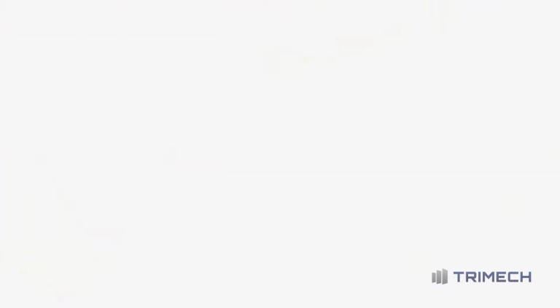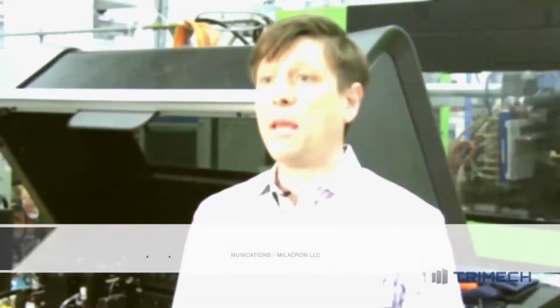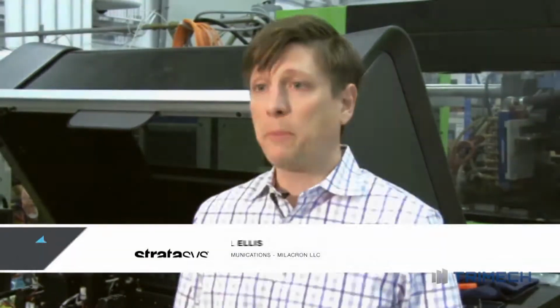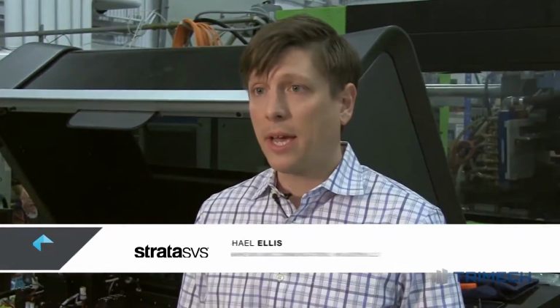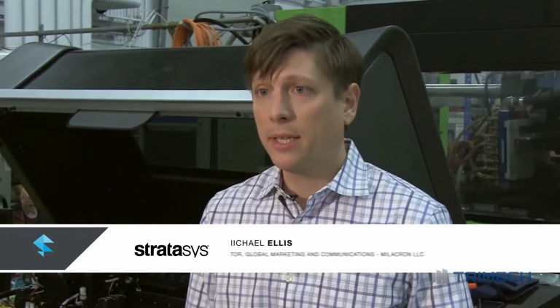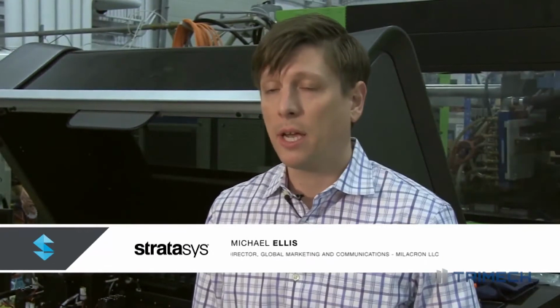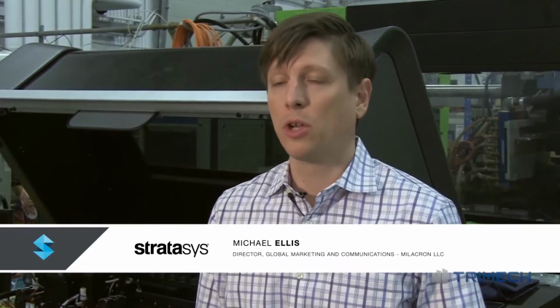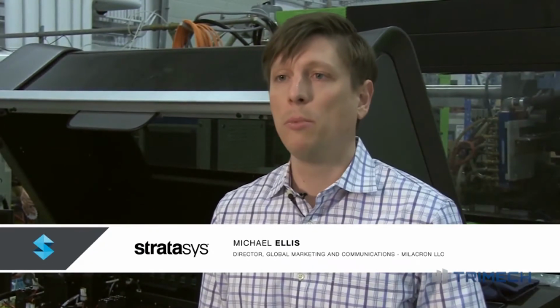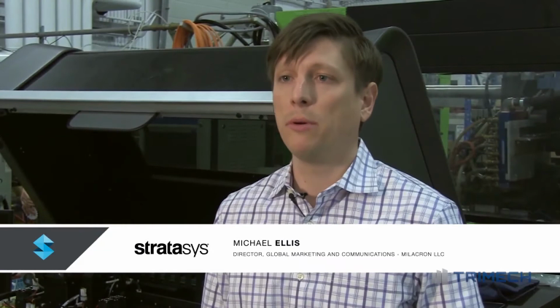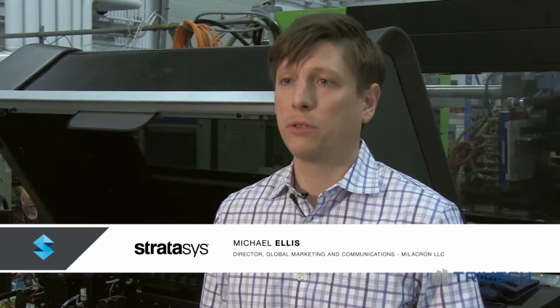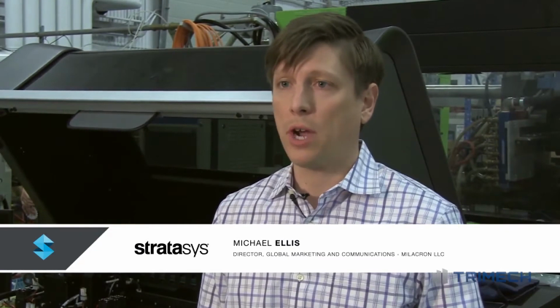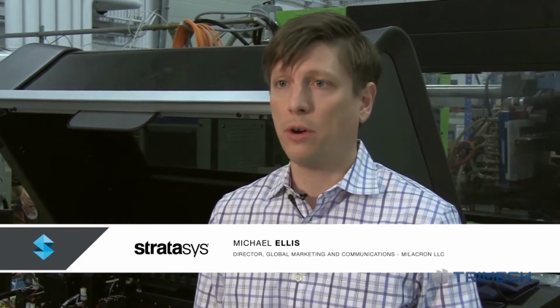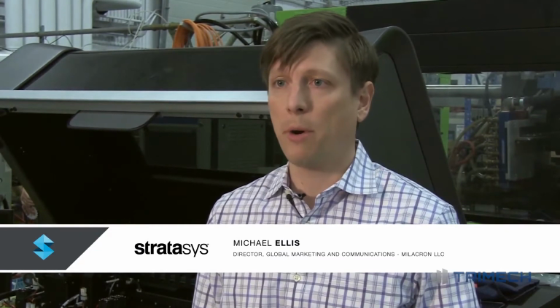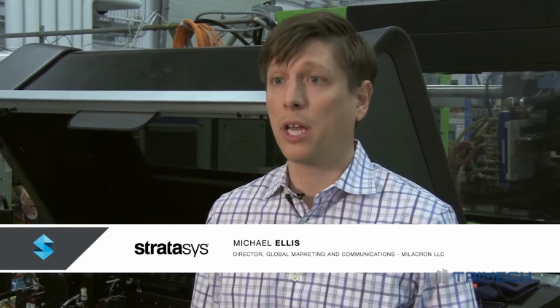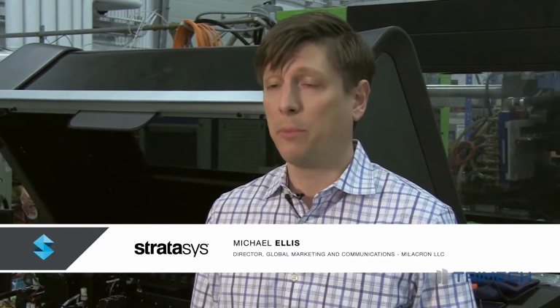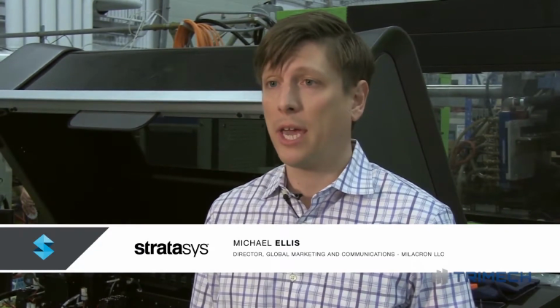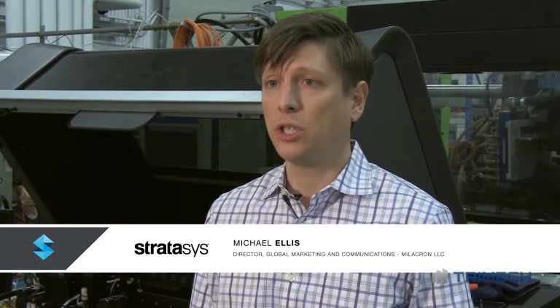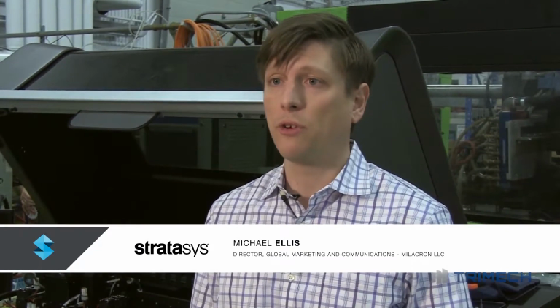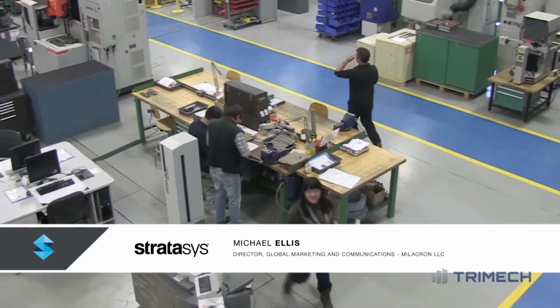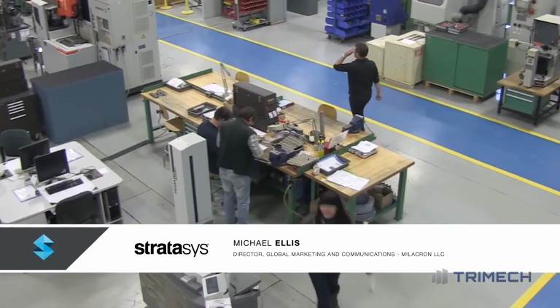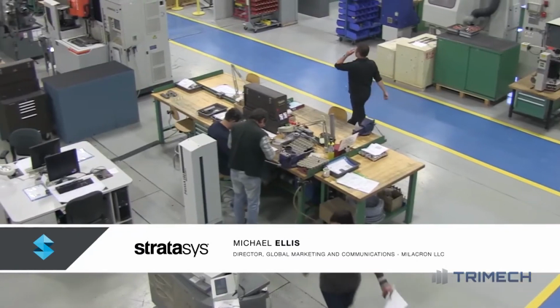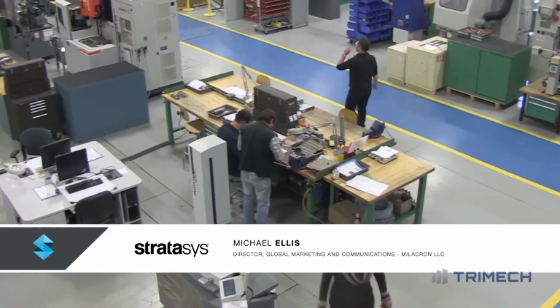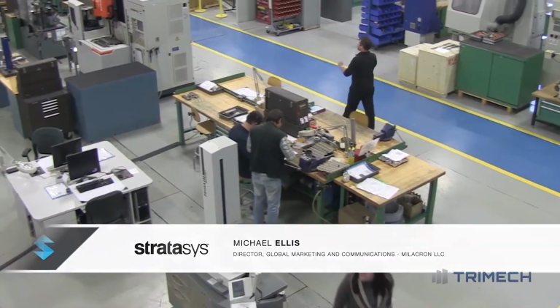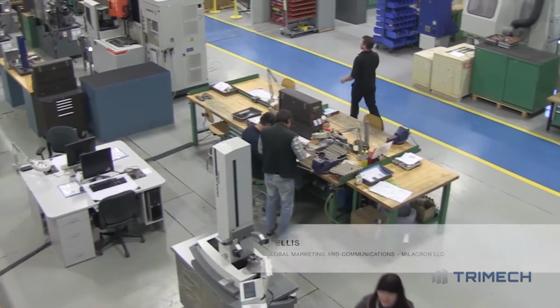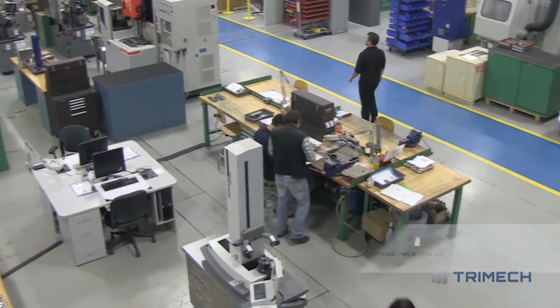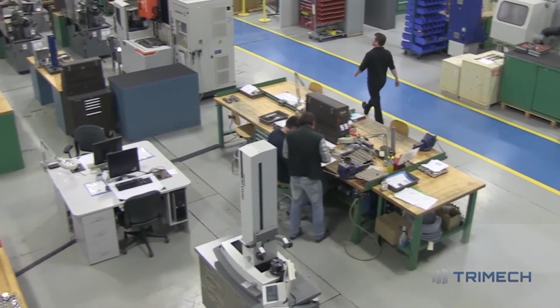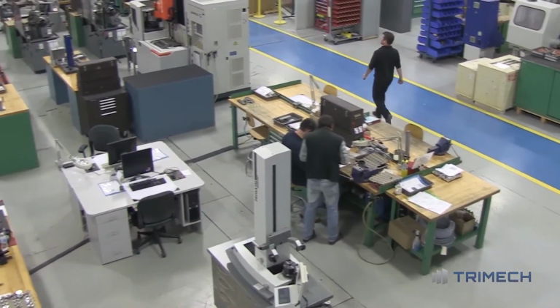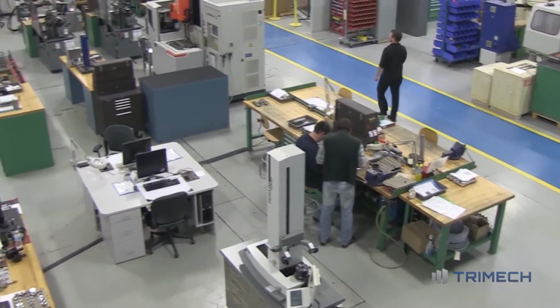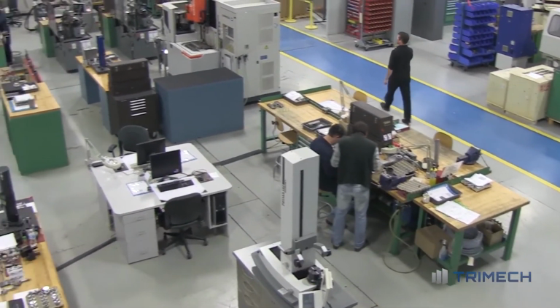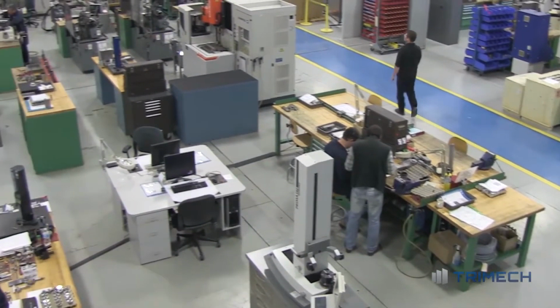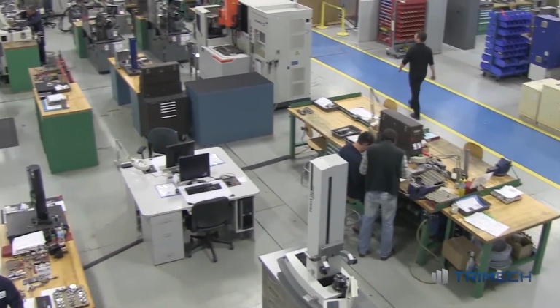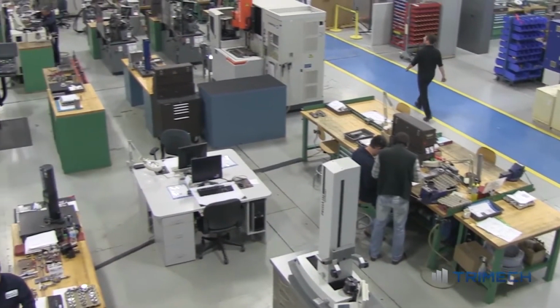My name is Mike Ellis. I'm the Global Director of Marketing and Communications for Millicron, located here in Georgetown, Ontario.